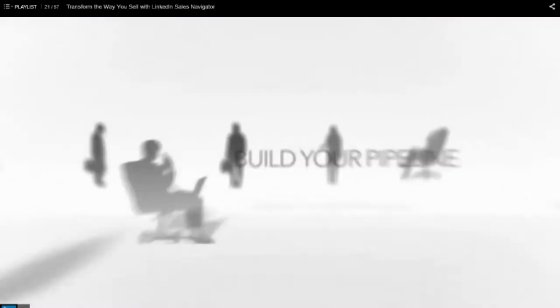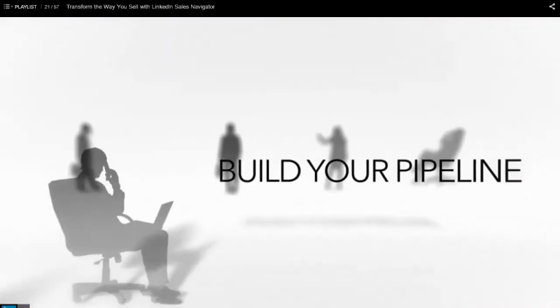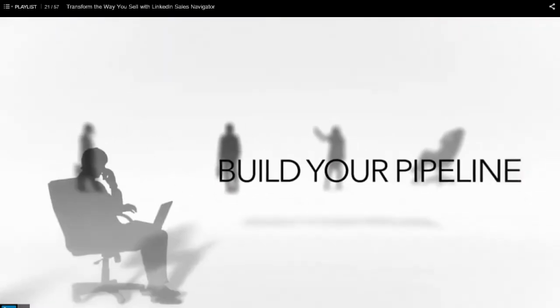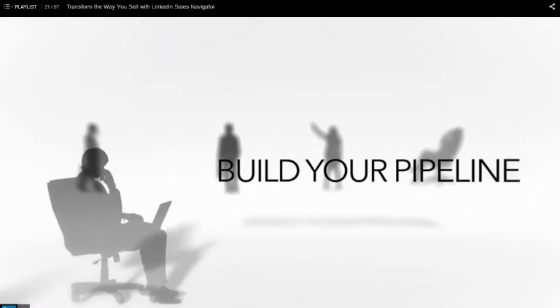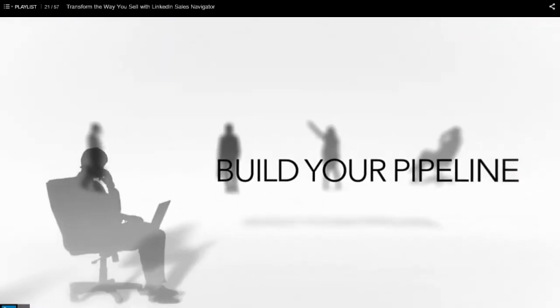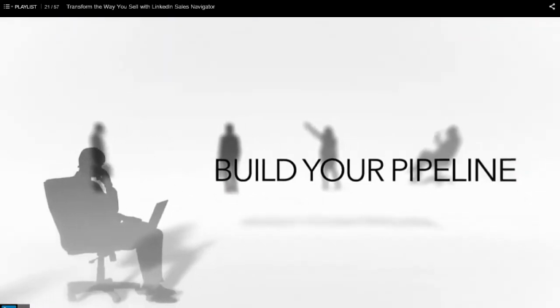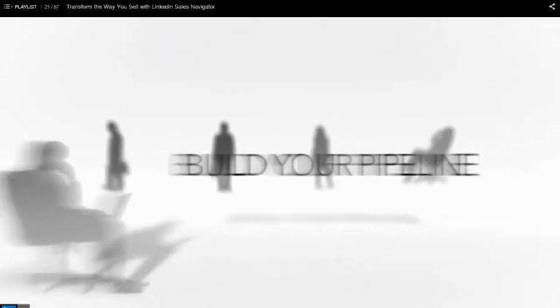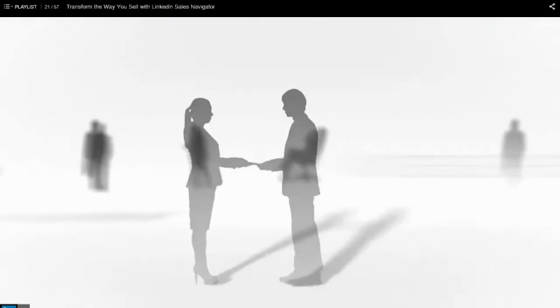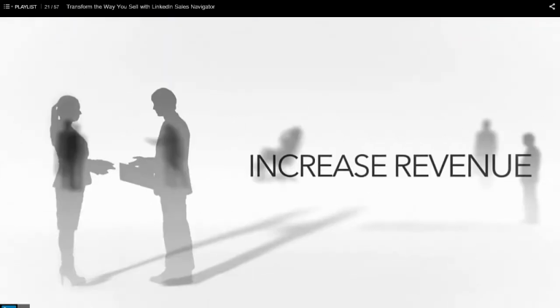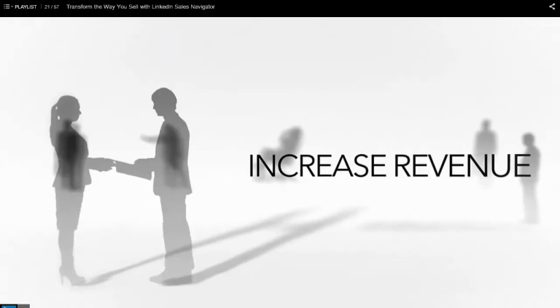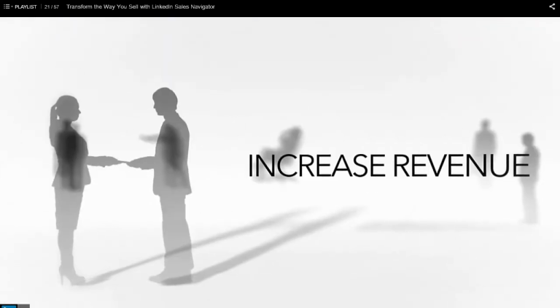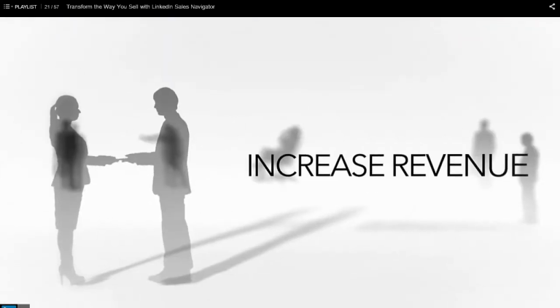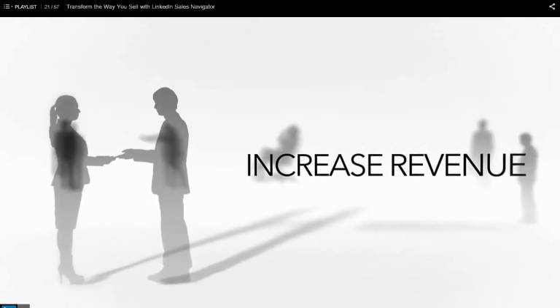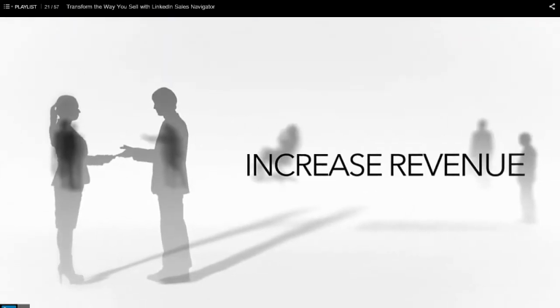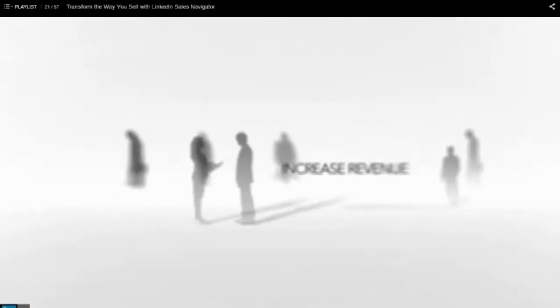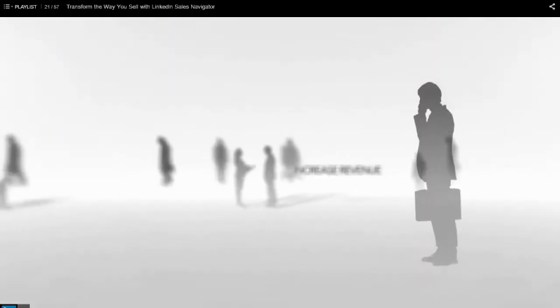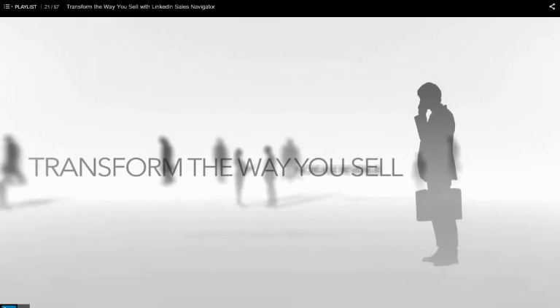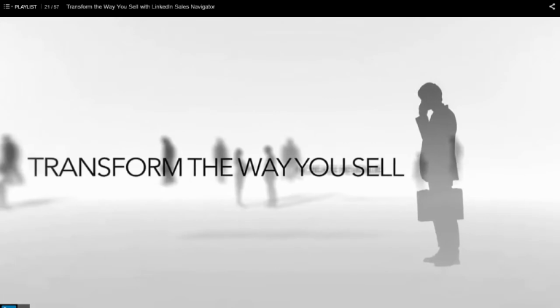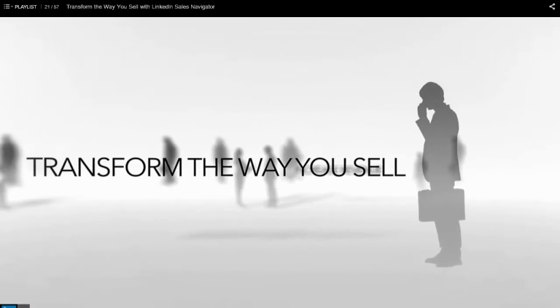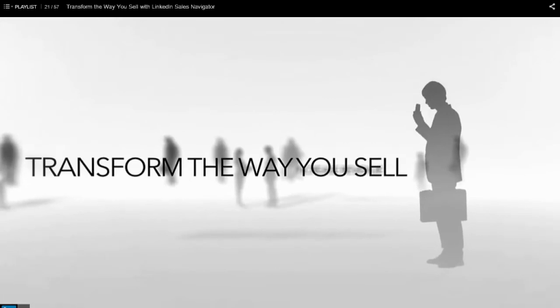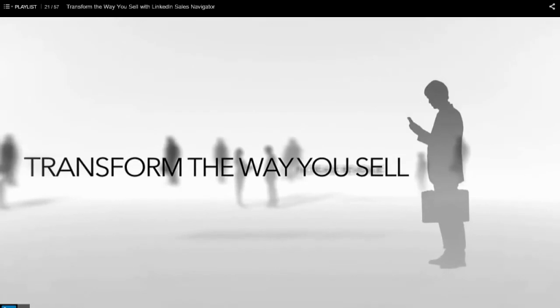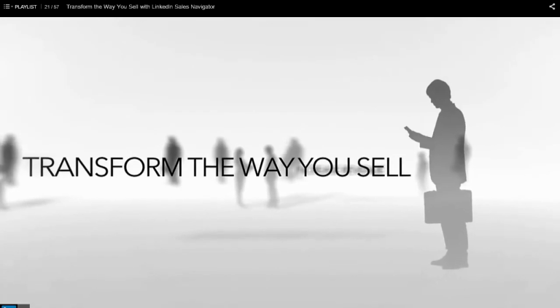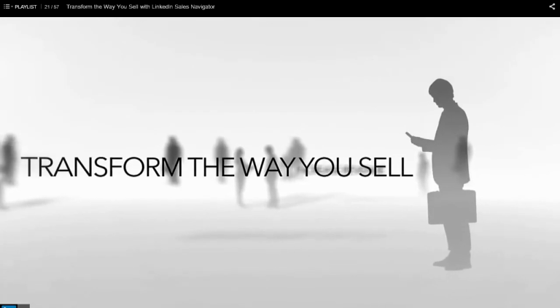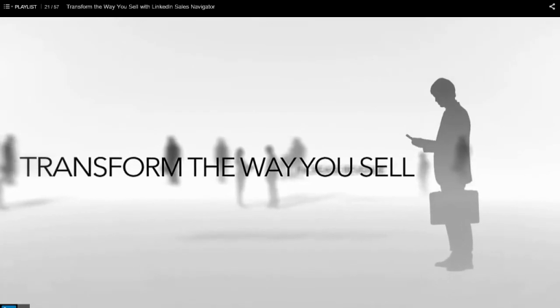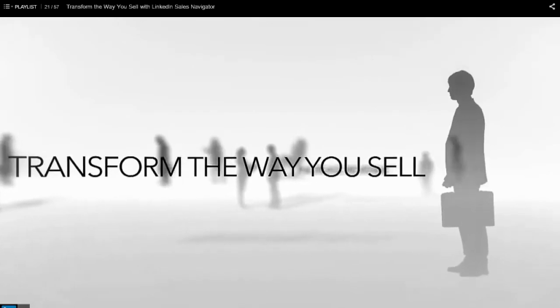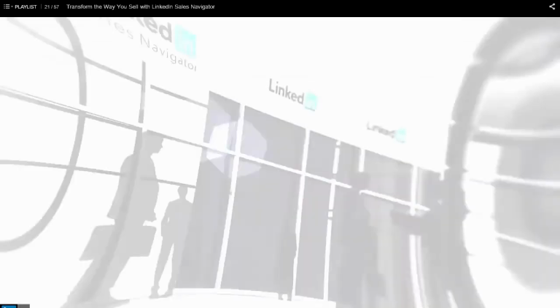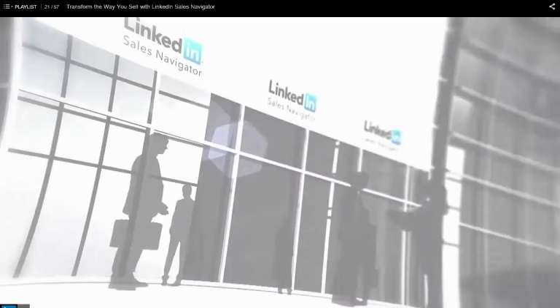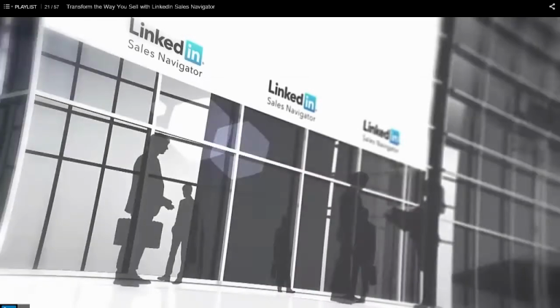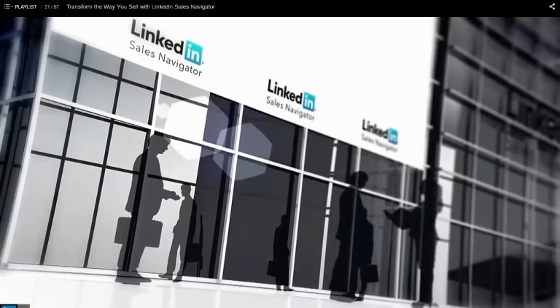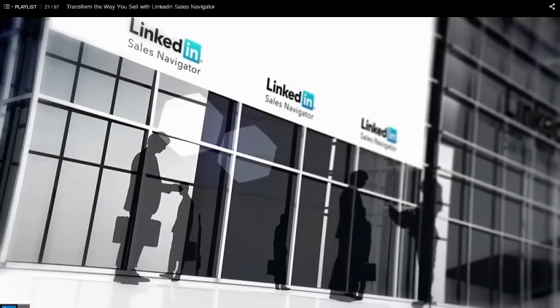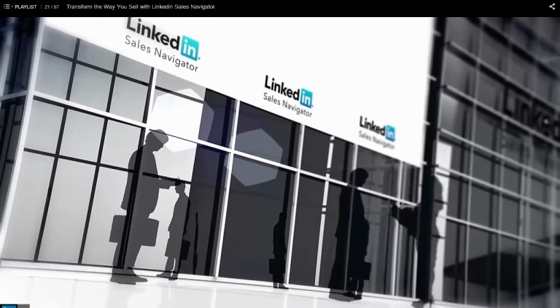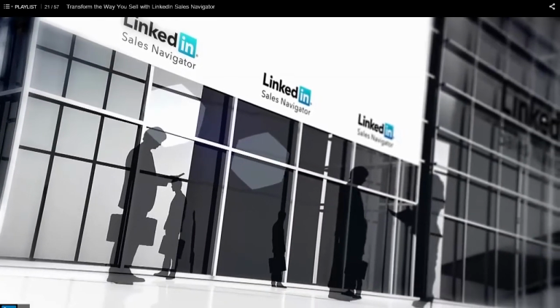Build your pipeline, increase revenue, and transform the way you sell with LinkedIn Sales Navigator.